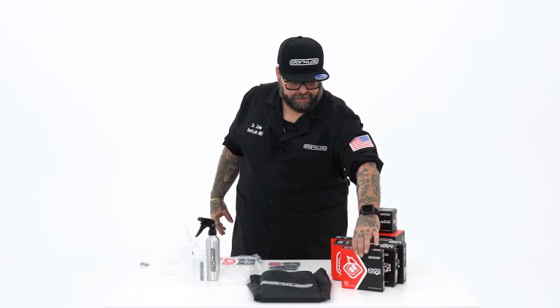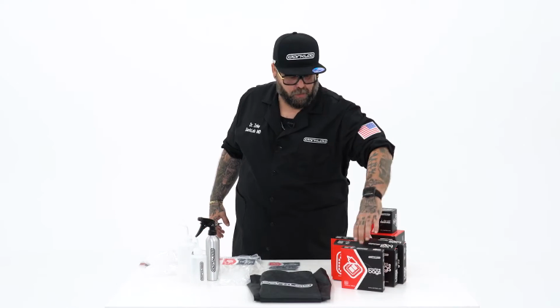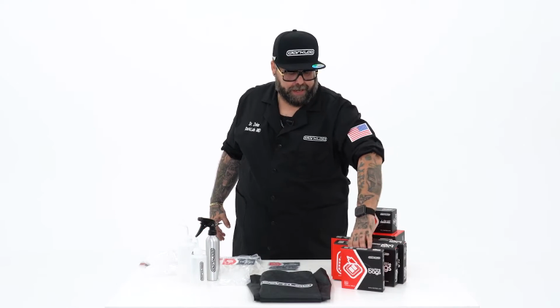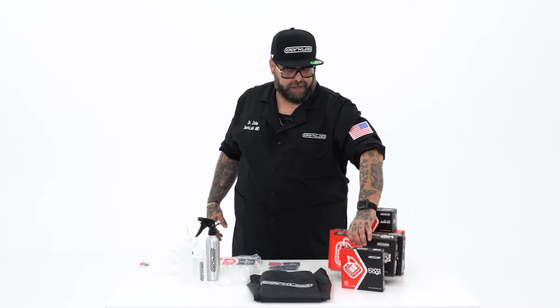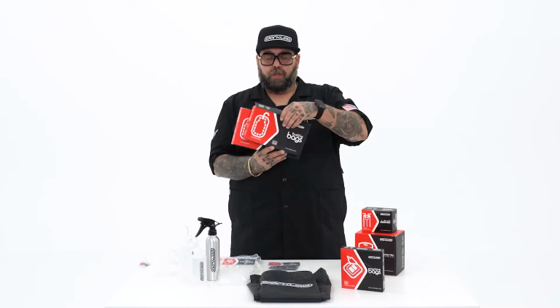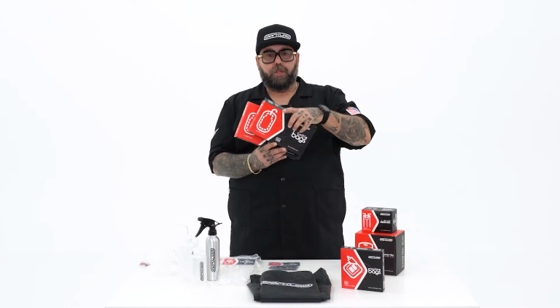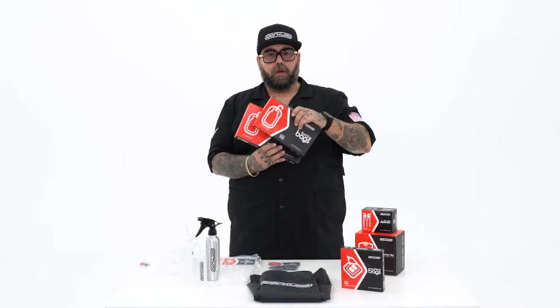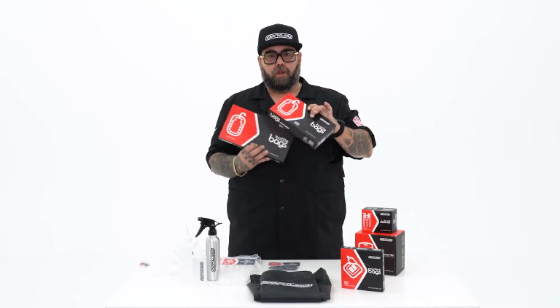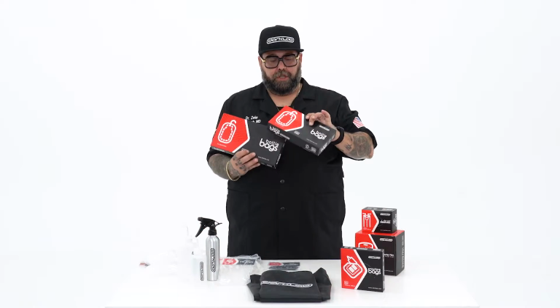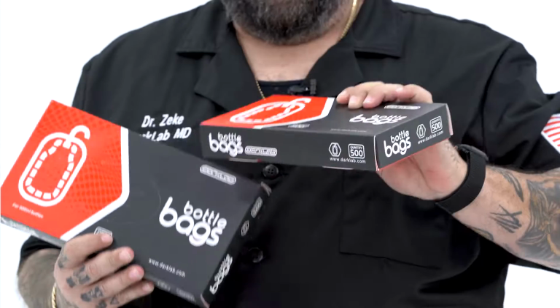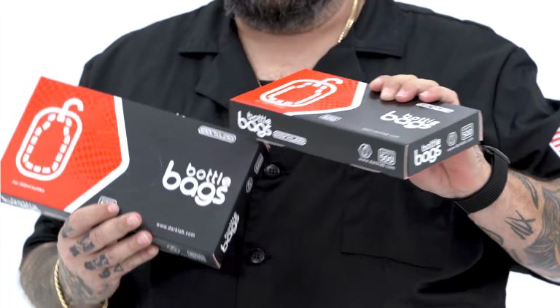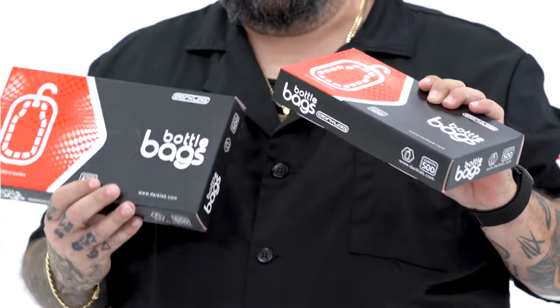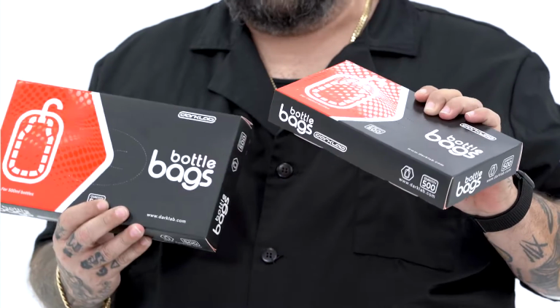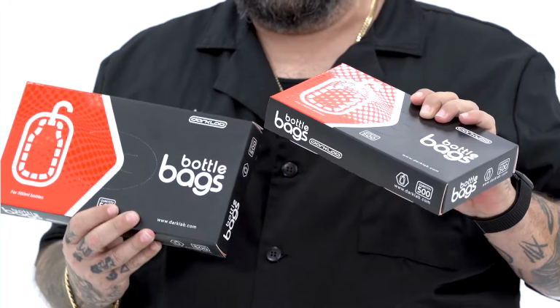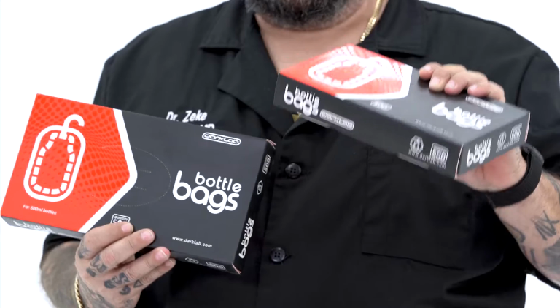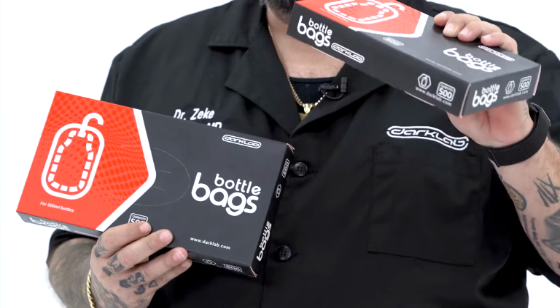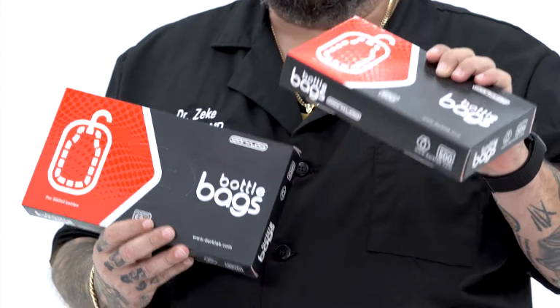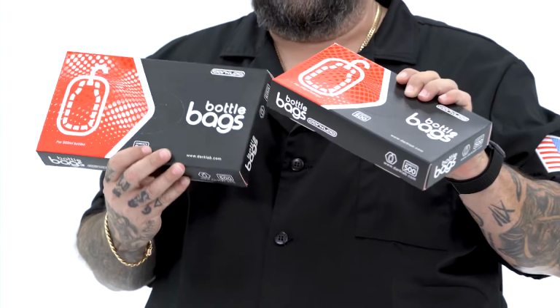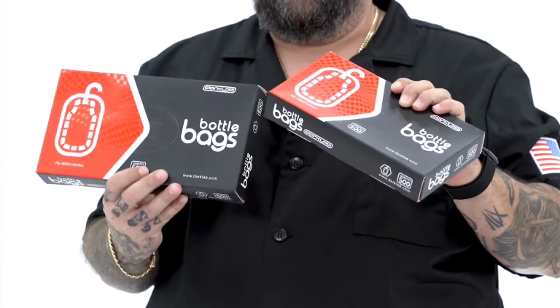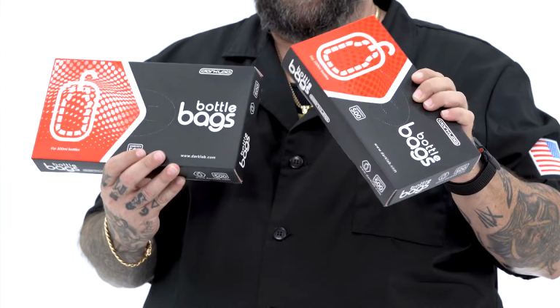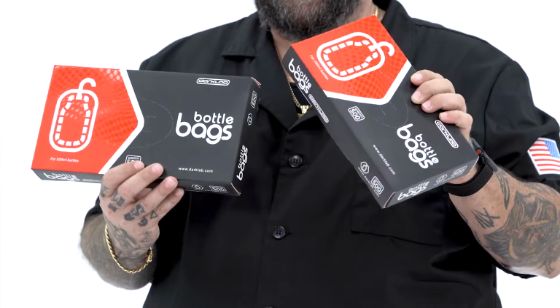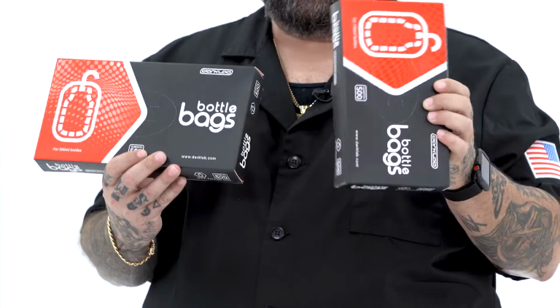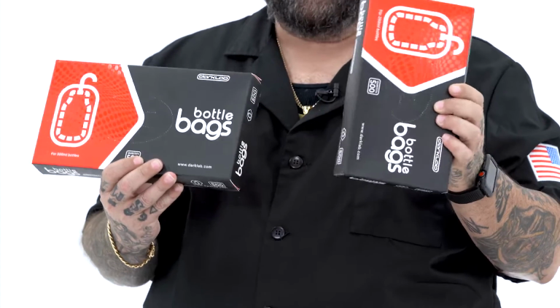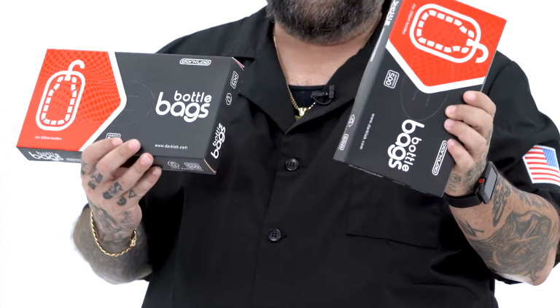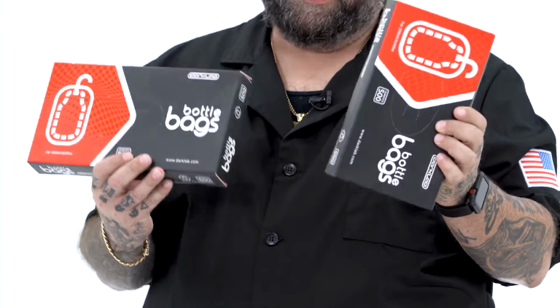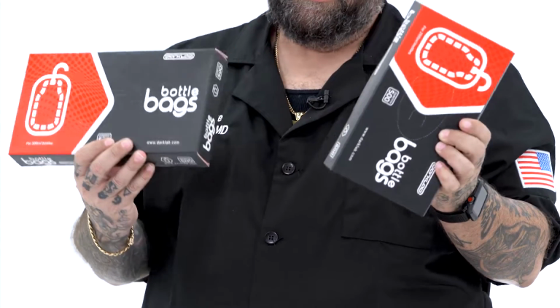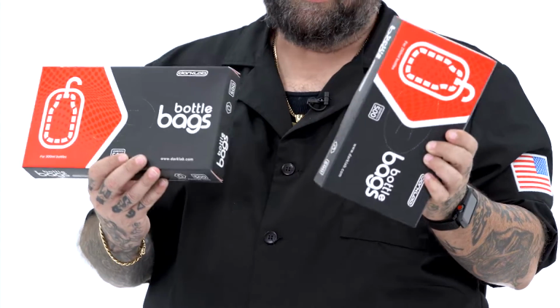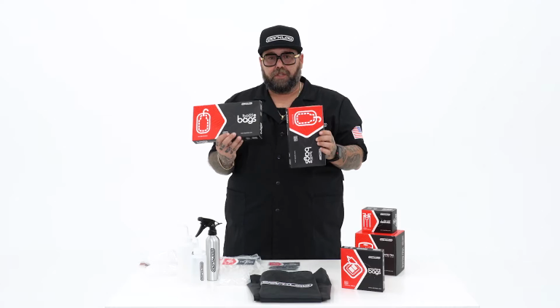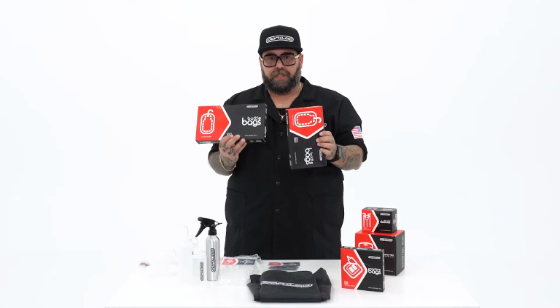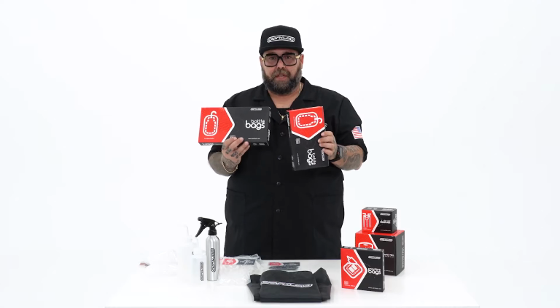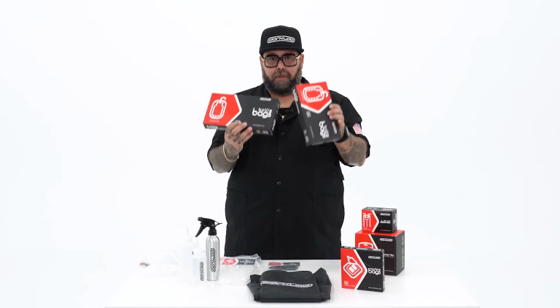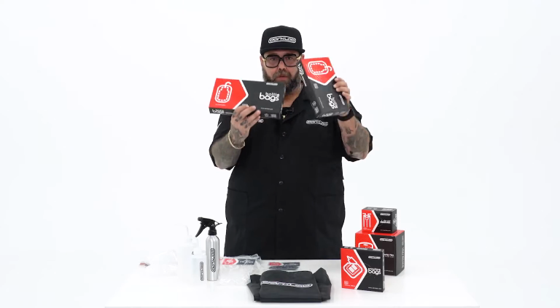Next item we got is squeeze bottle covers. We got them in two sizes: the 250ml and the 500ml, which is basically 8 ounce and 16 ounce bottles.